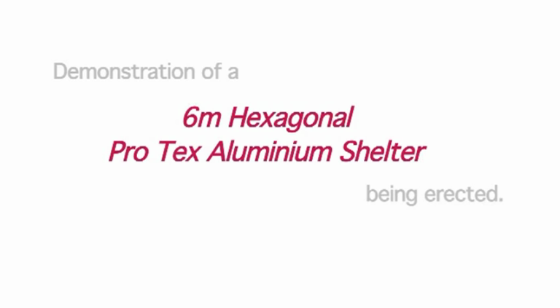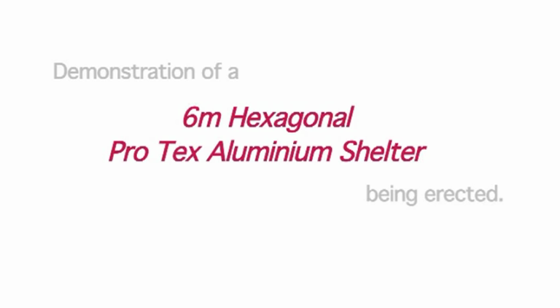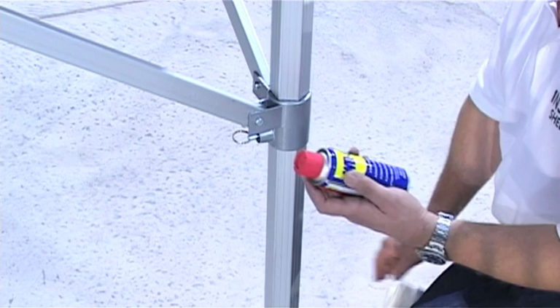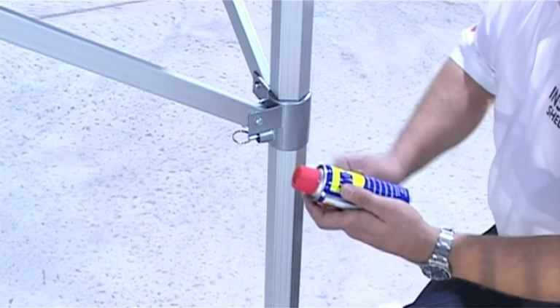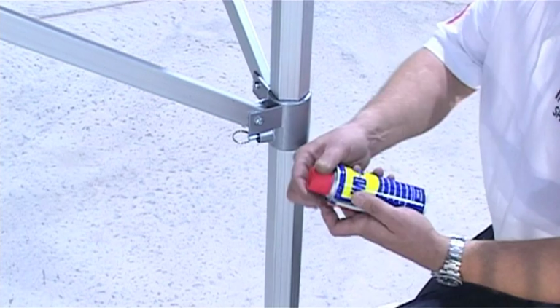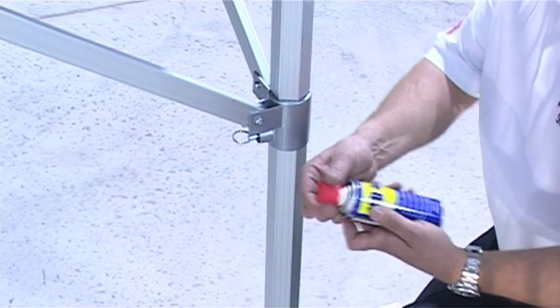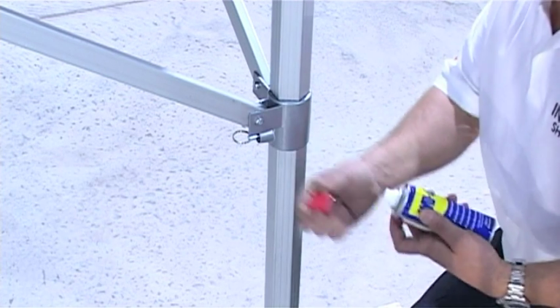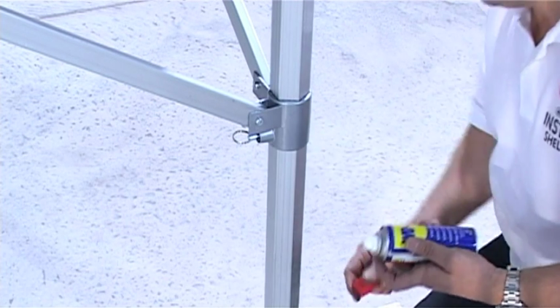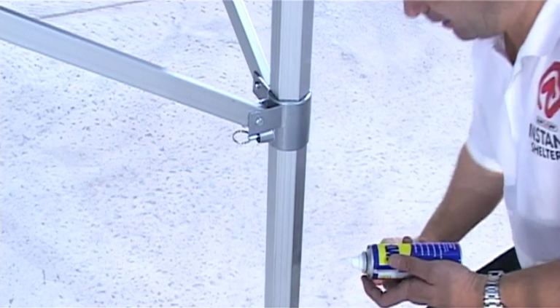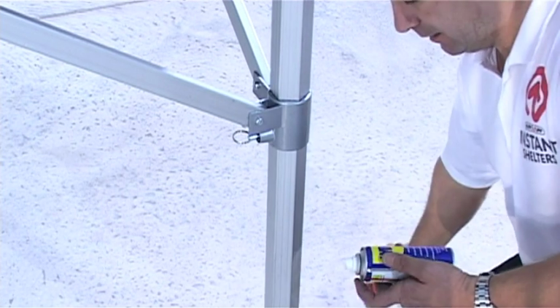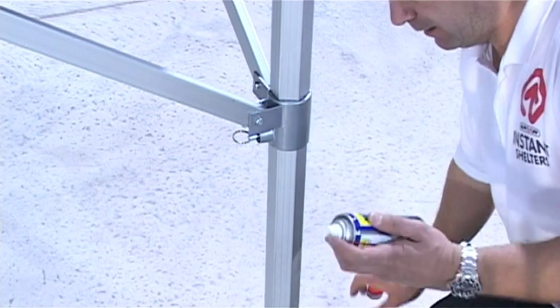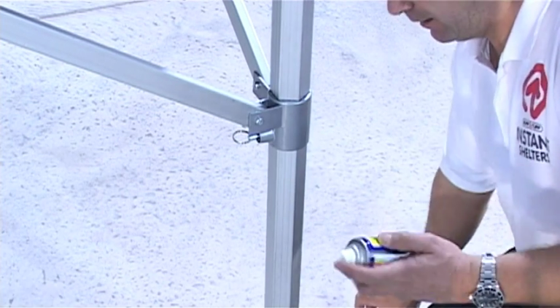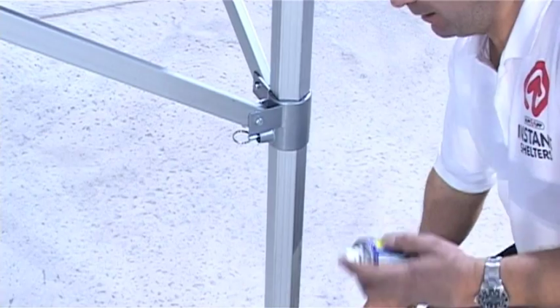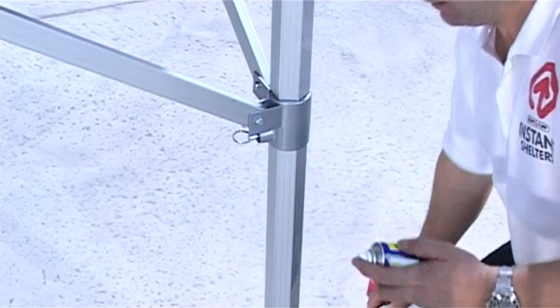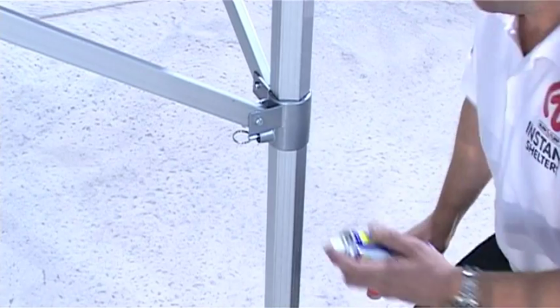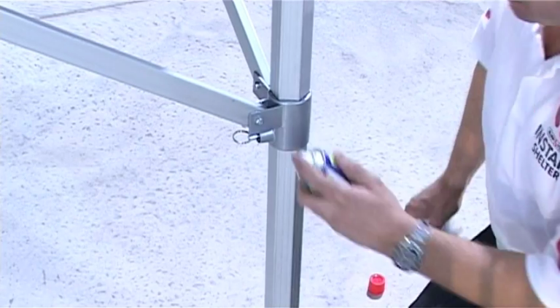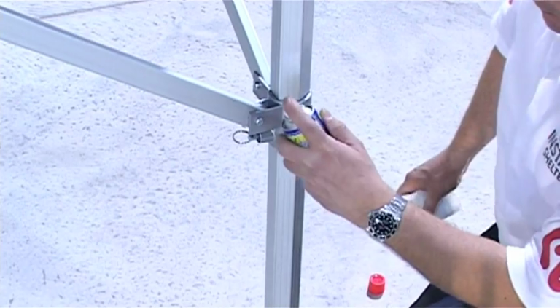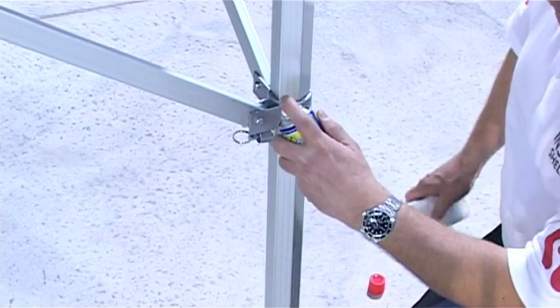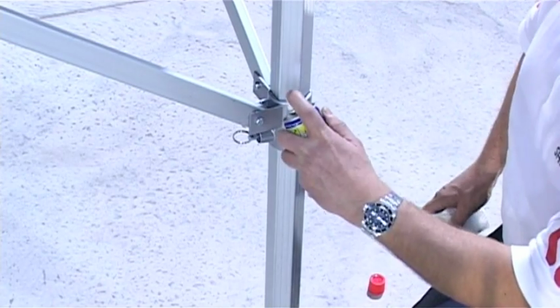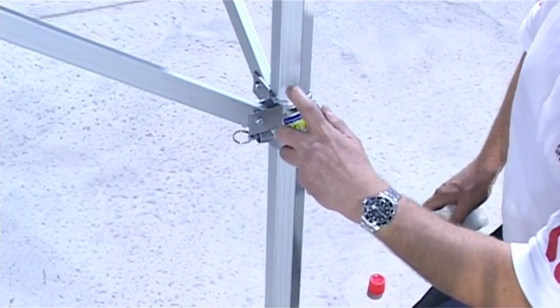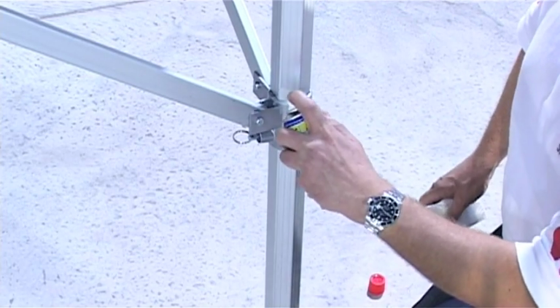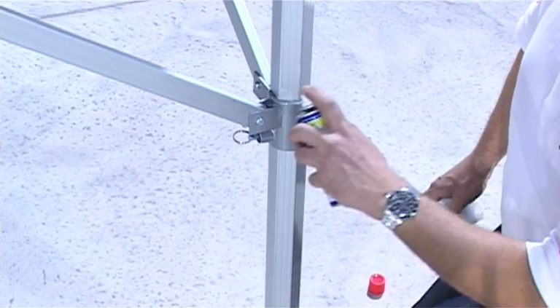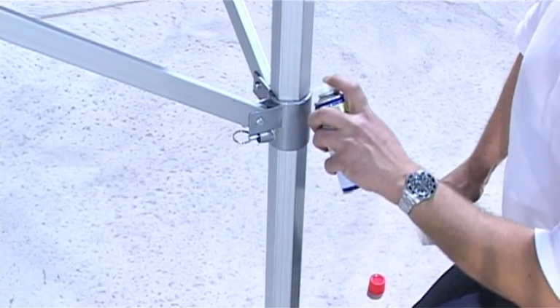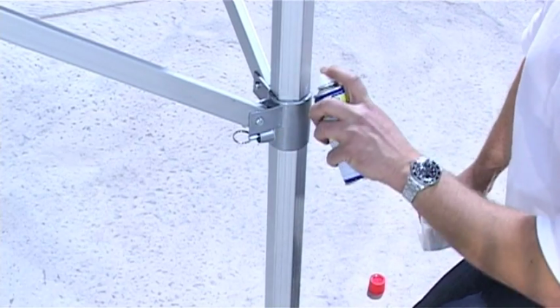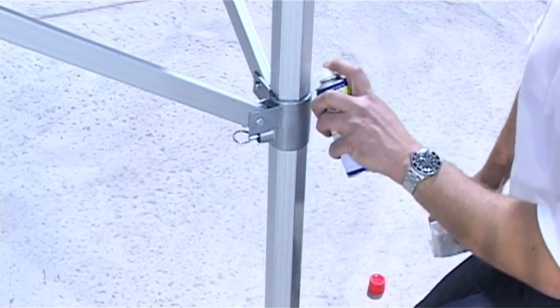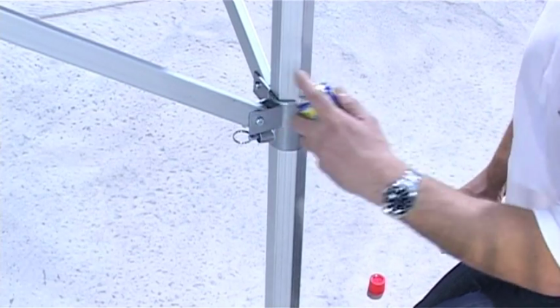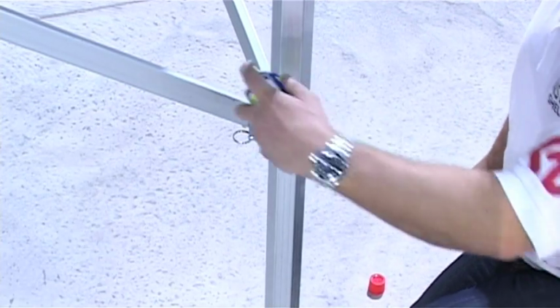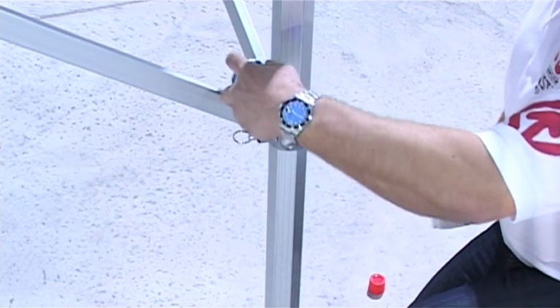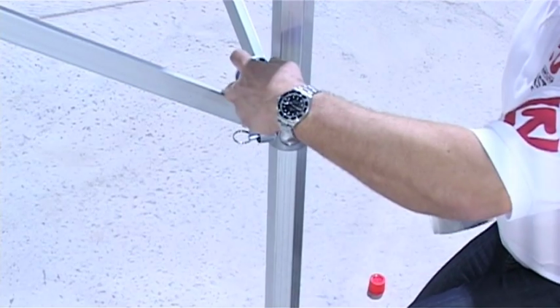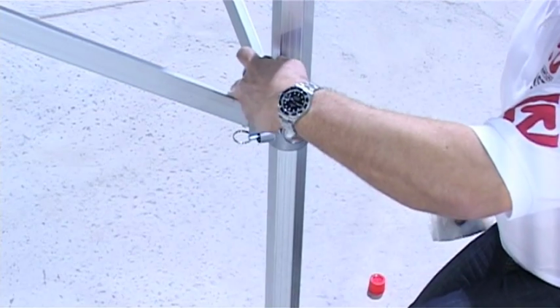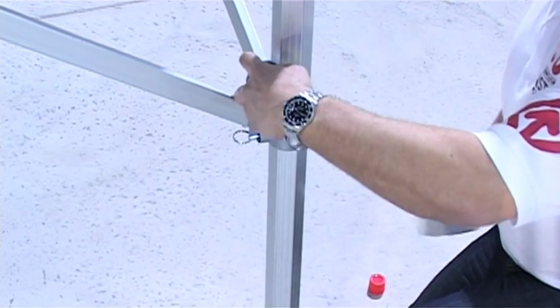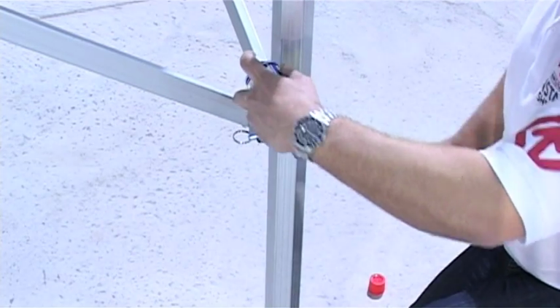If the shelter is being used for the first time, lubricate the sliding joints as shown.